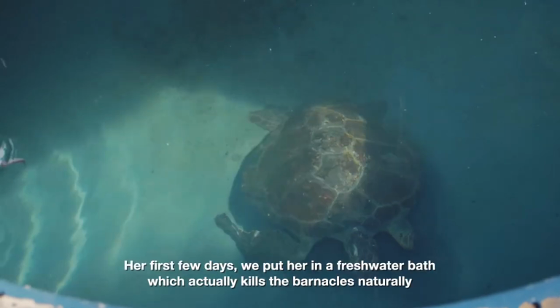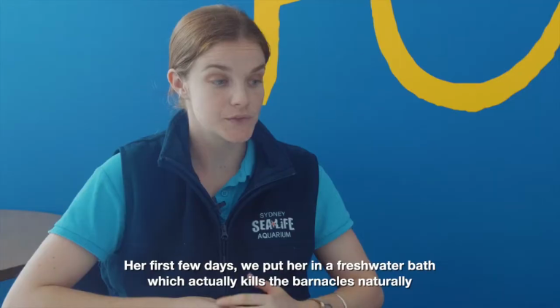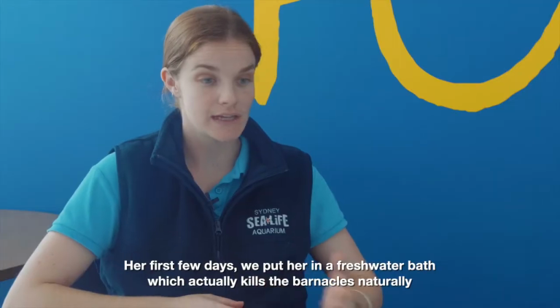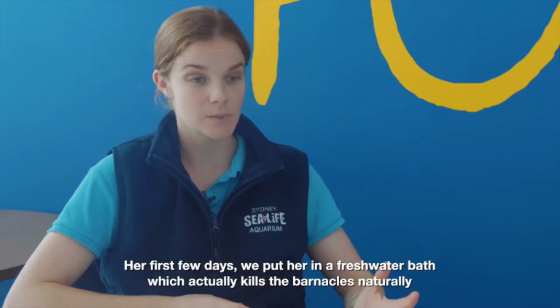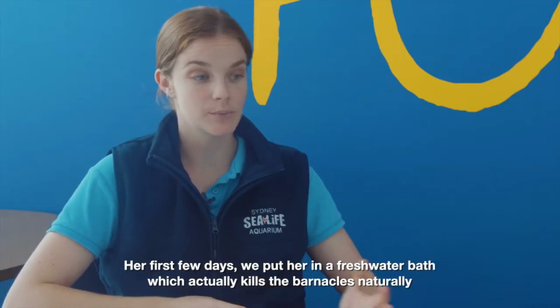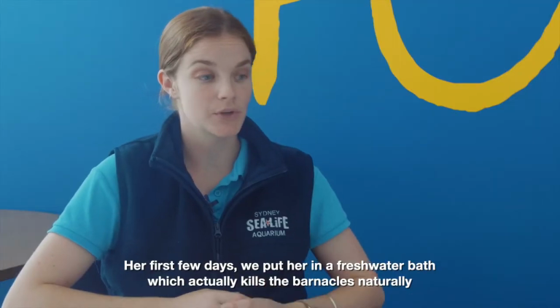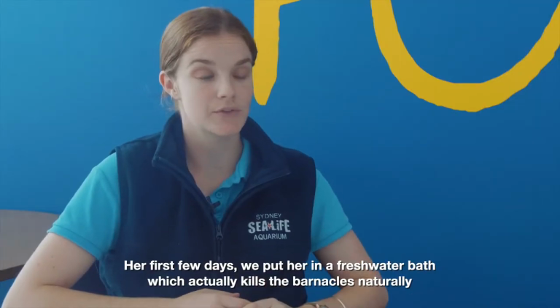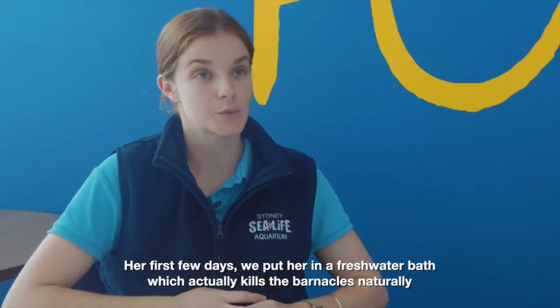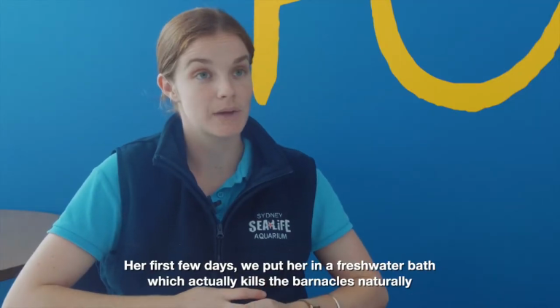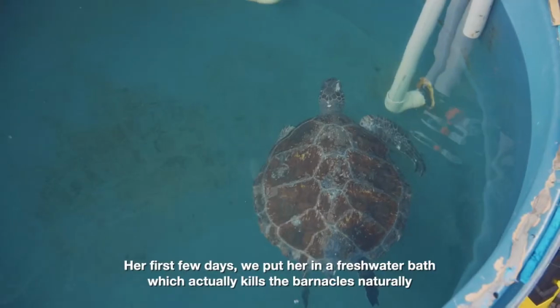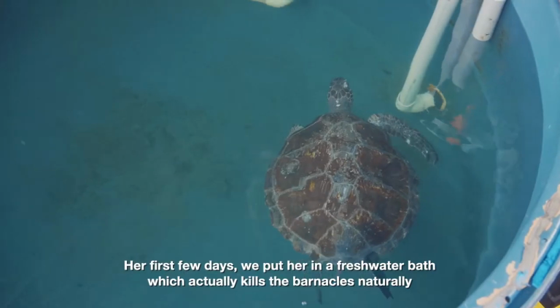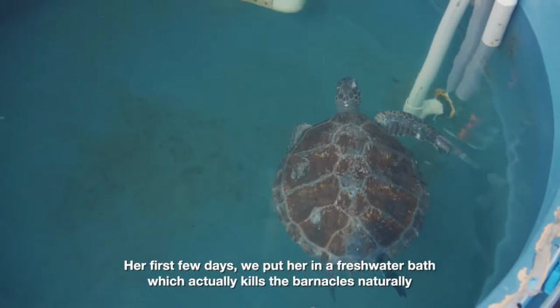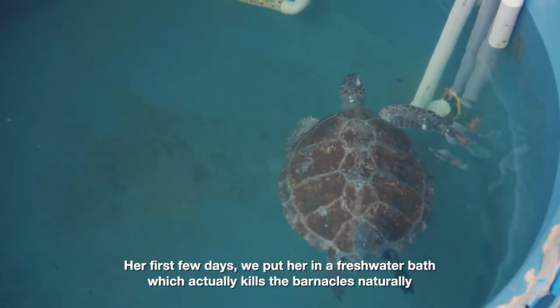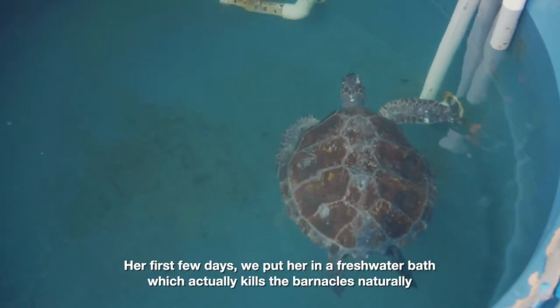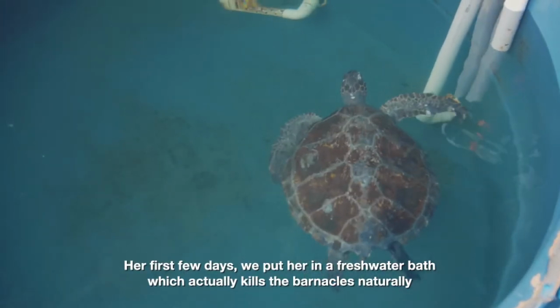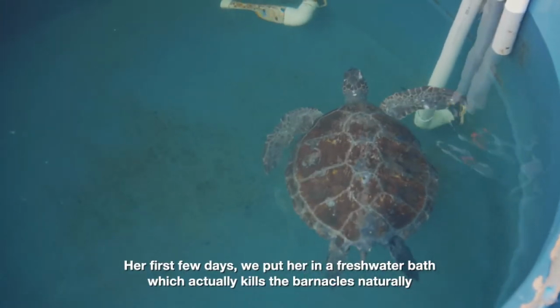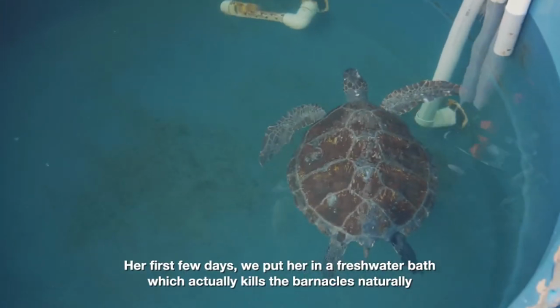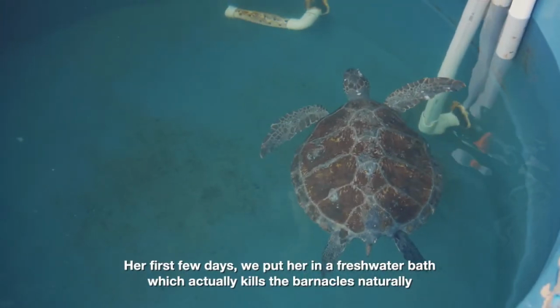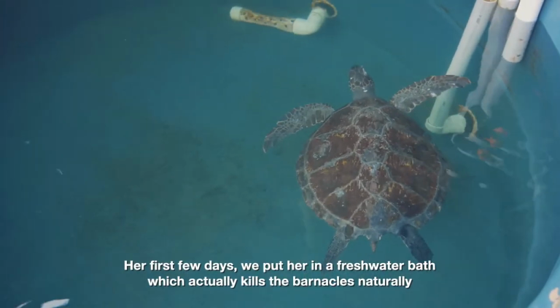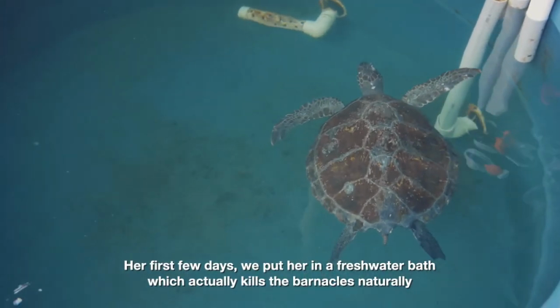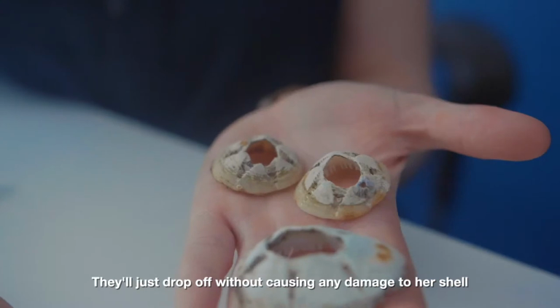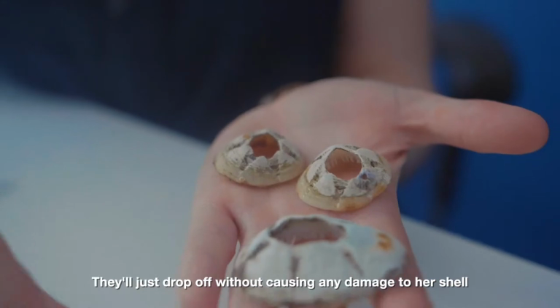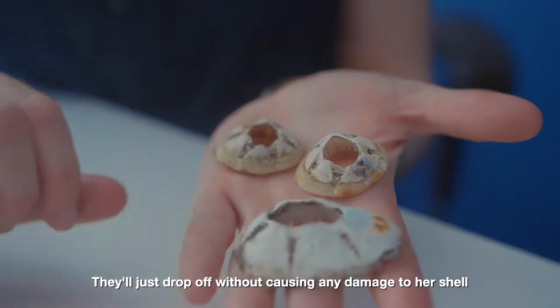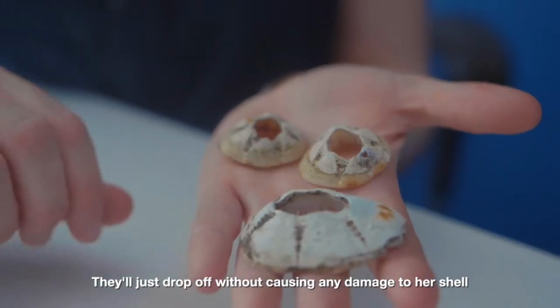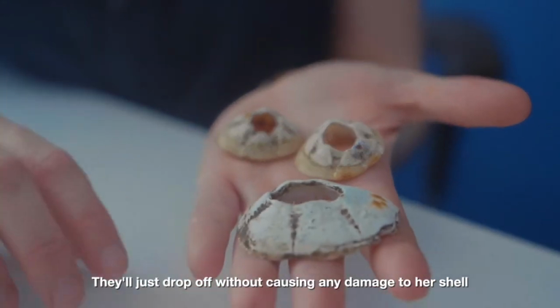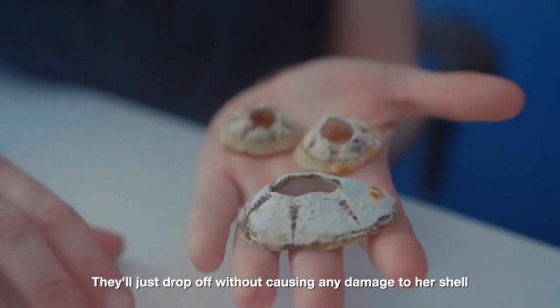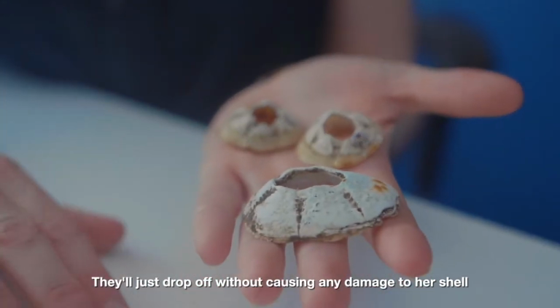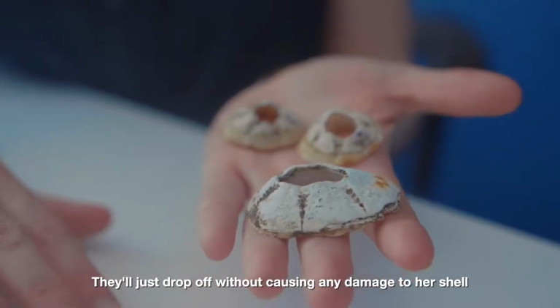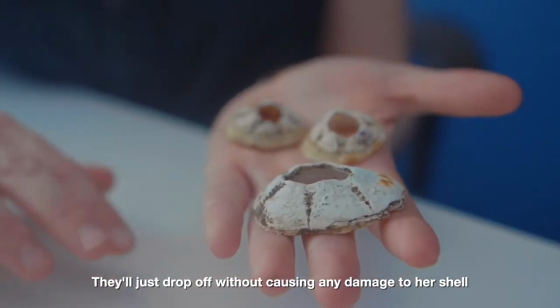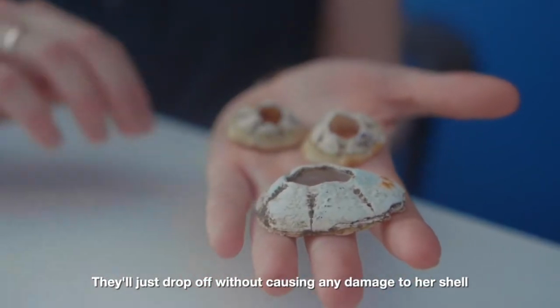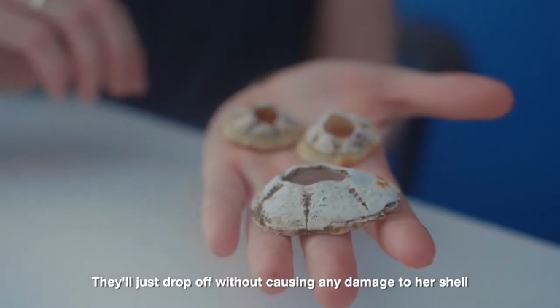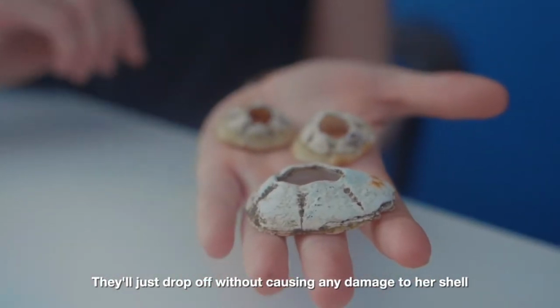The first few days we put her in a freshwater bath, which actually kills the barnacles naturally and they'll just drop off without causing any damage to her shell.